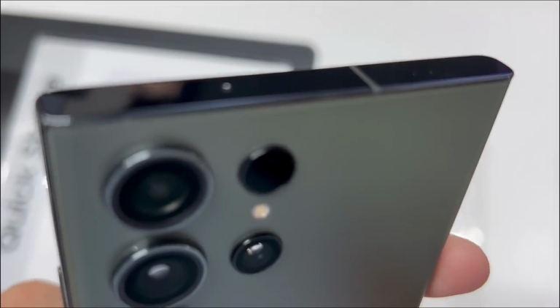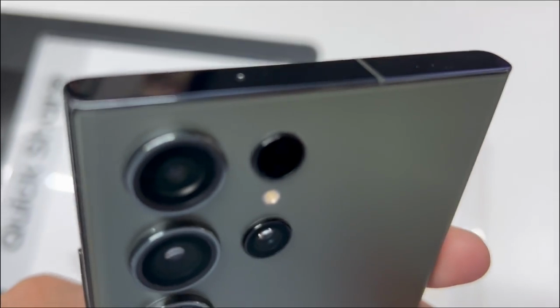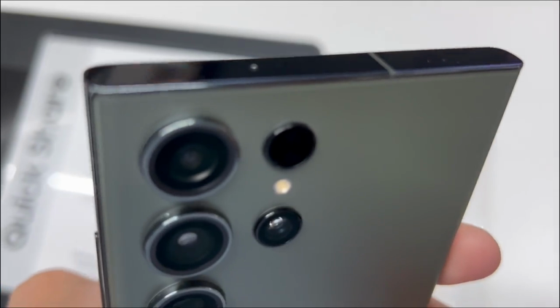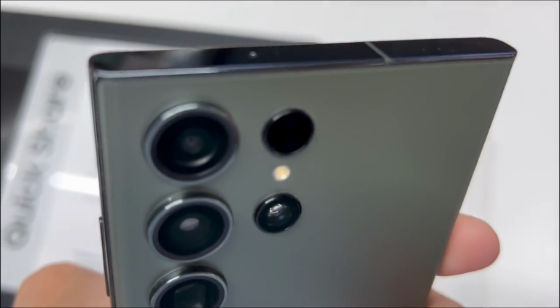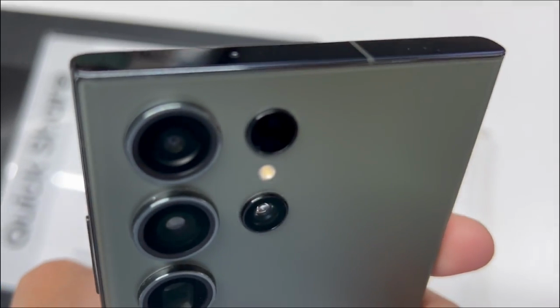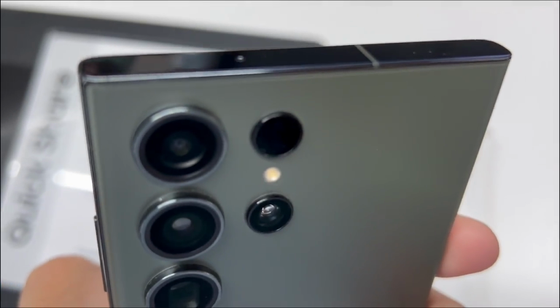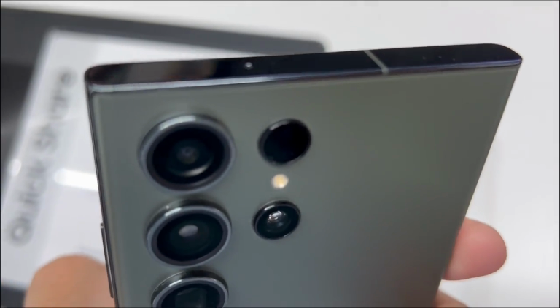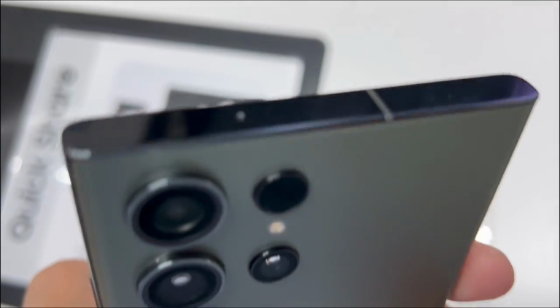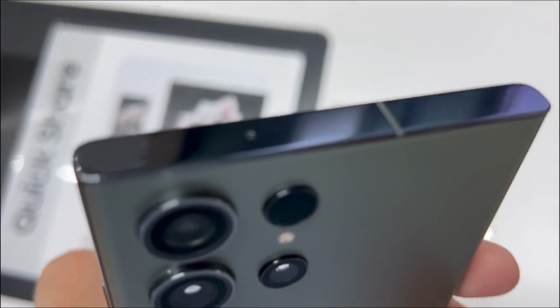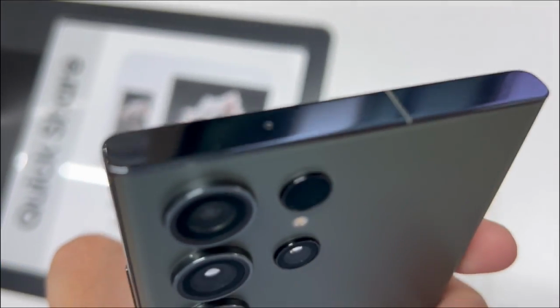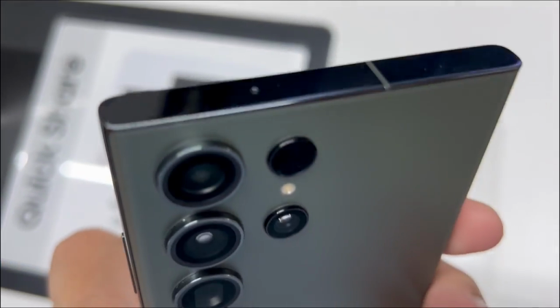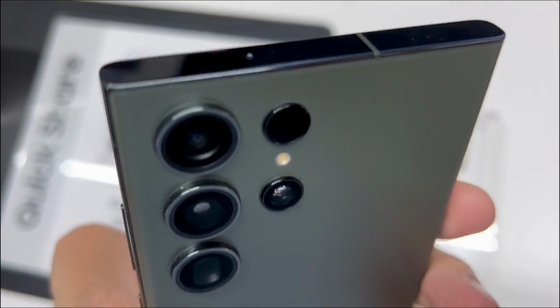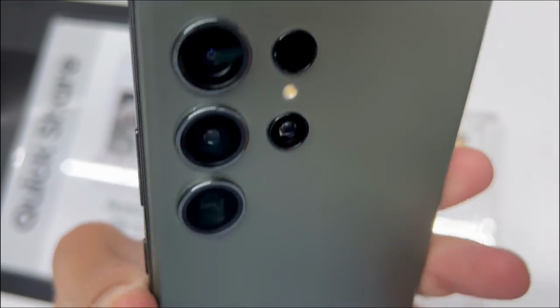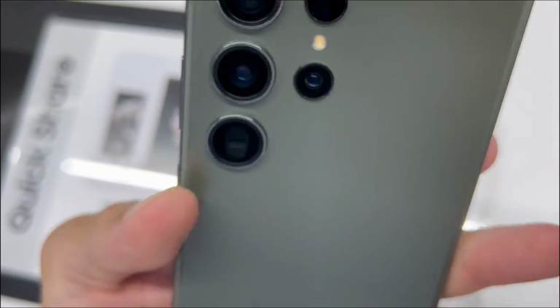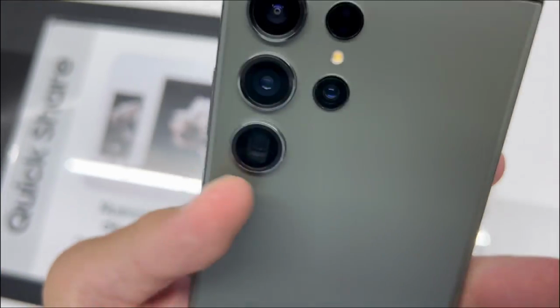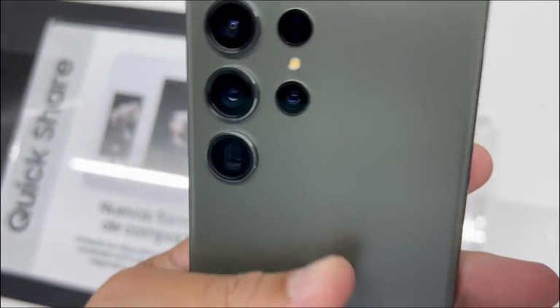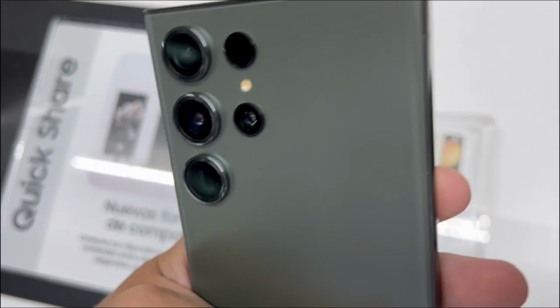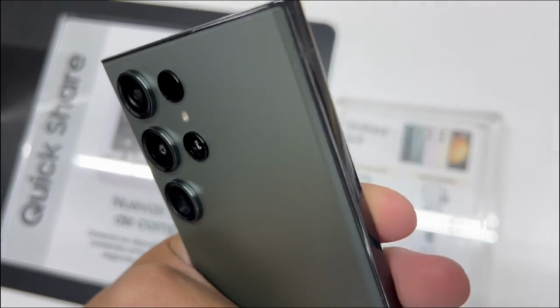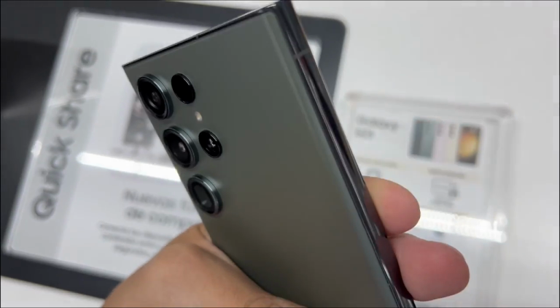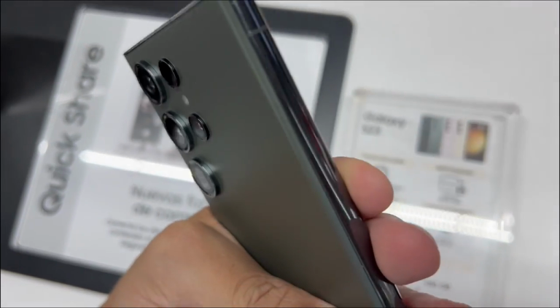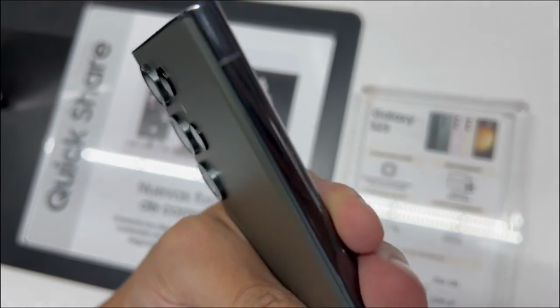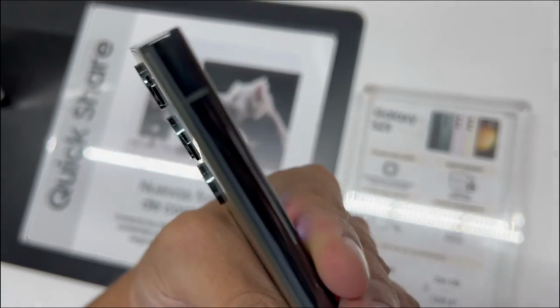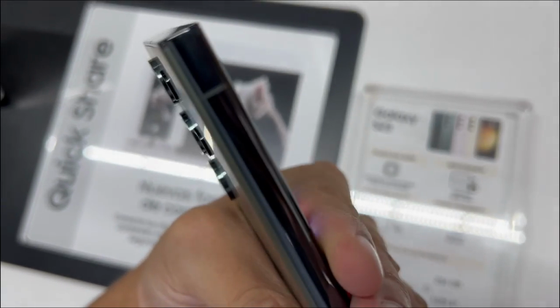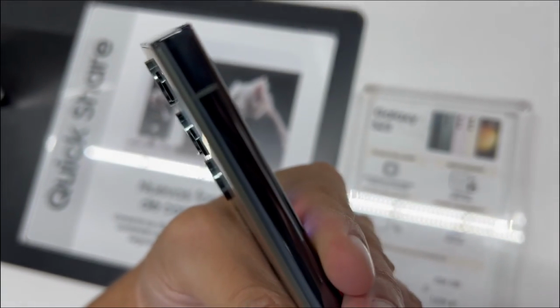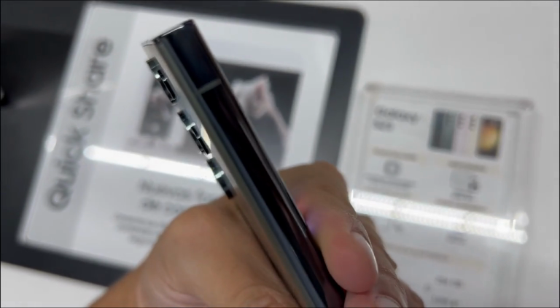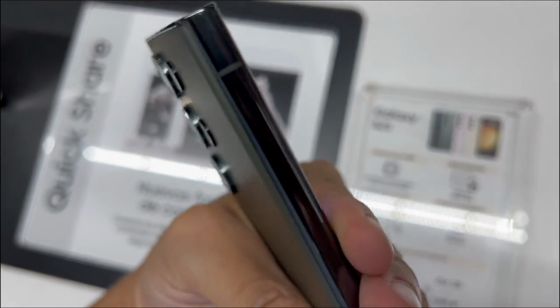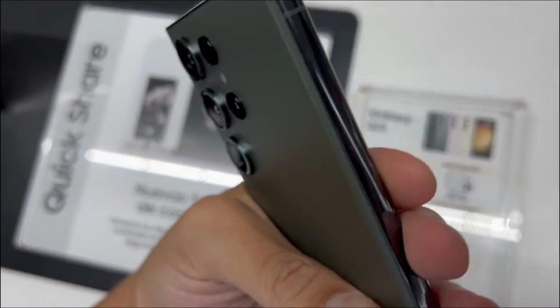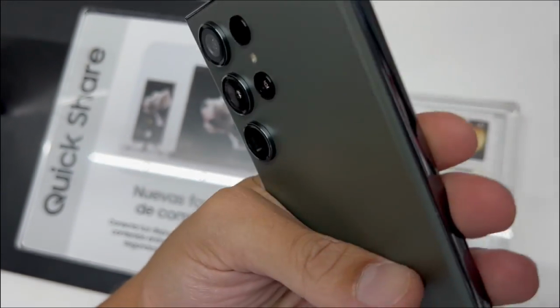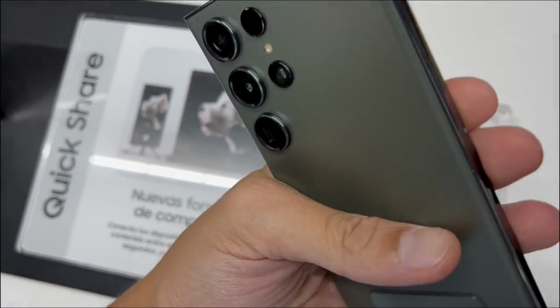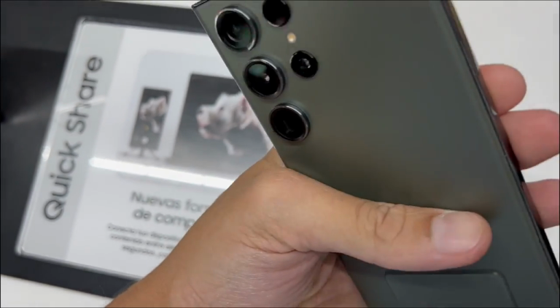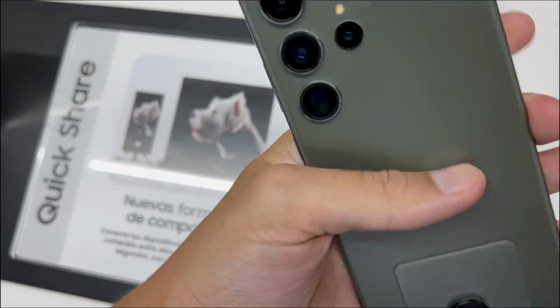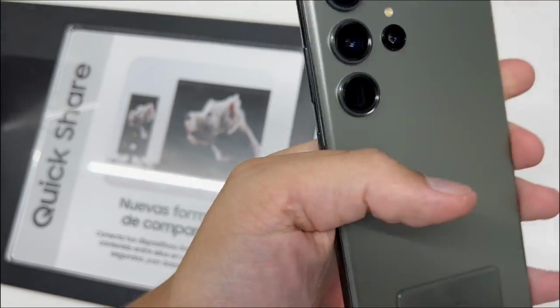Third is its smooth video. Record silky smooth video with video stabilization — perfect for all your adventures.